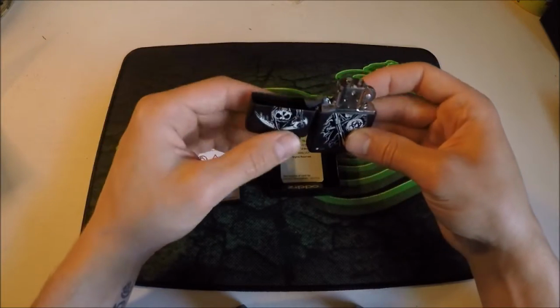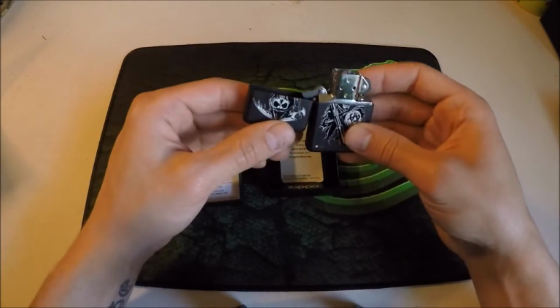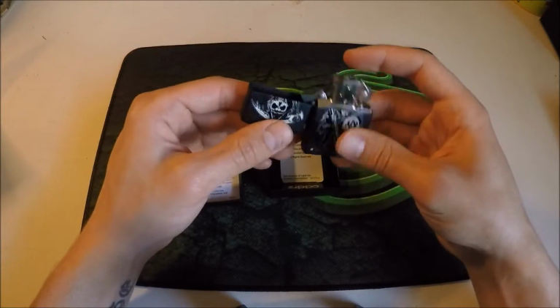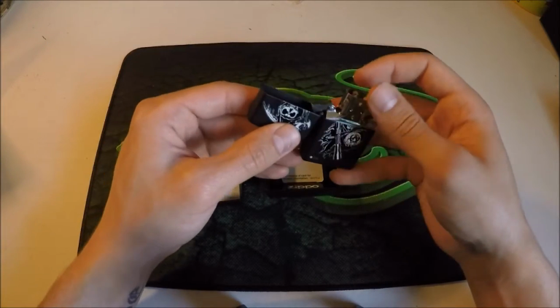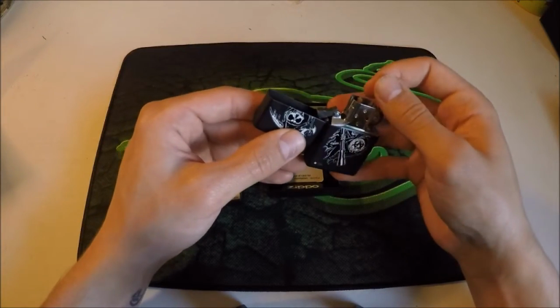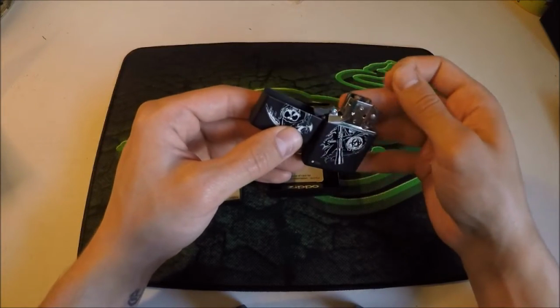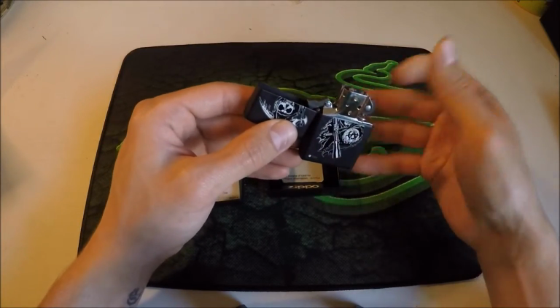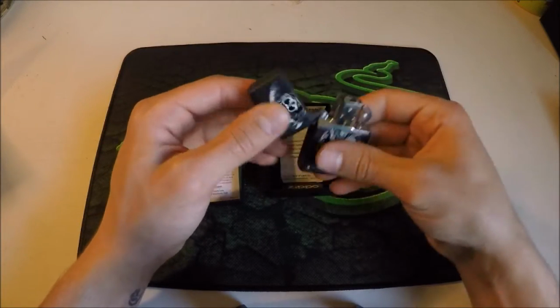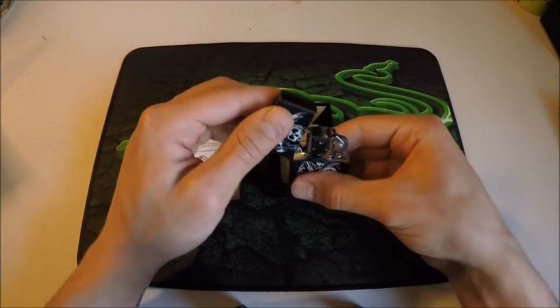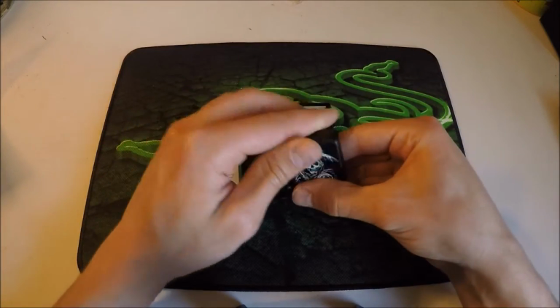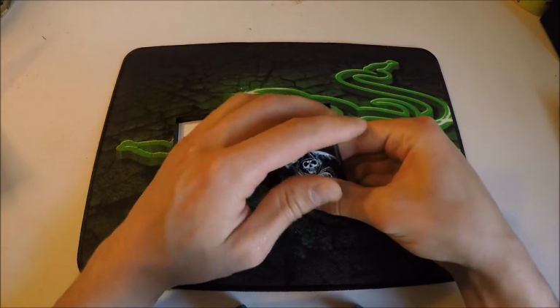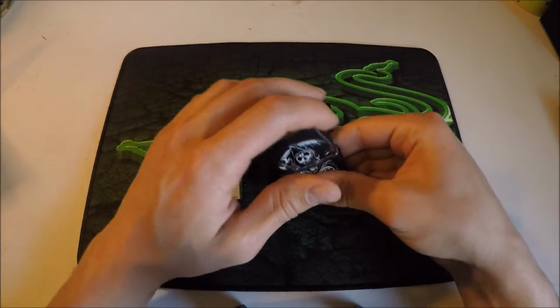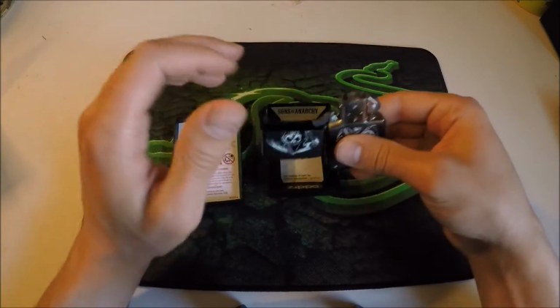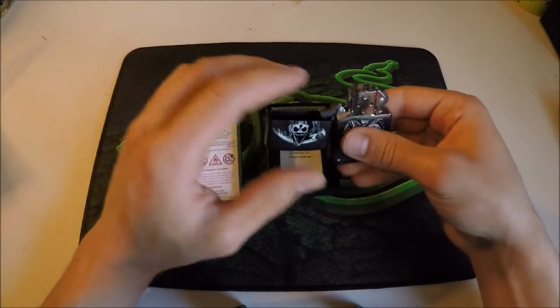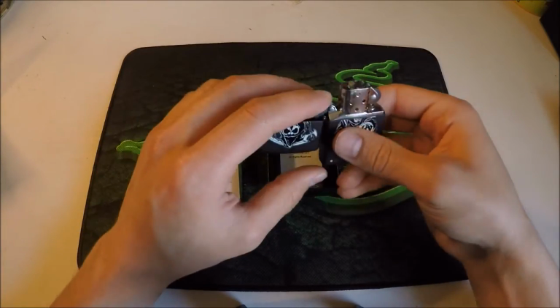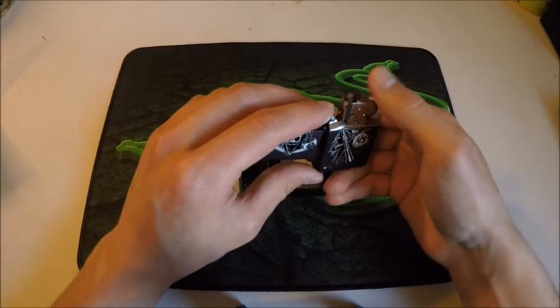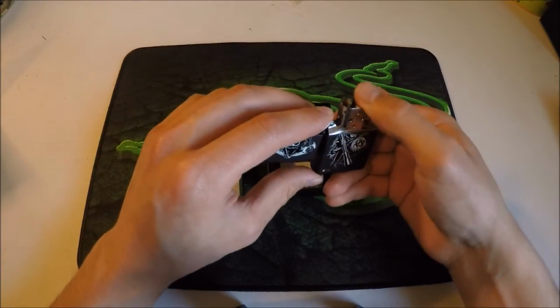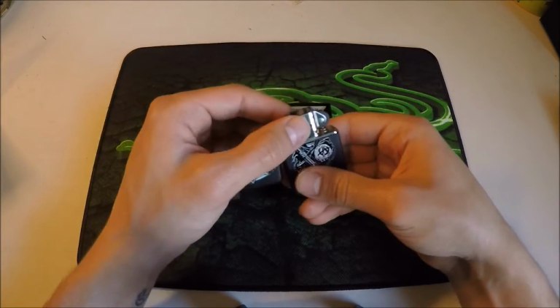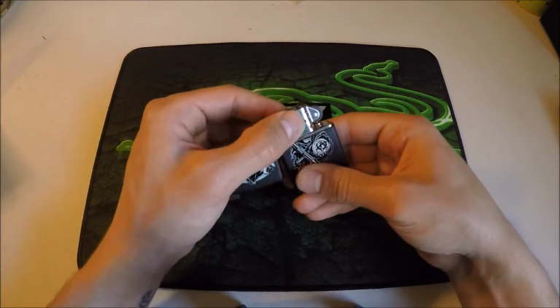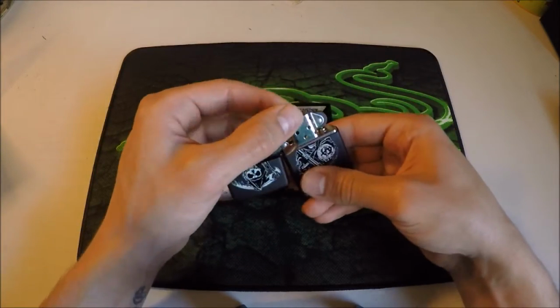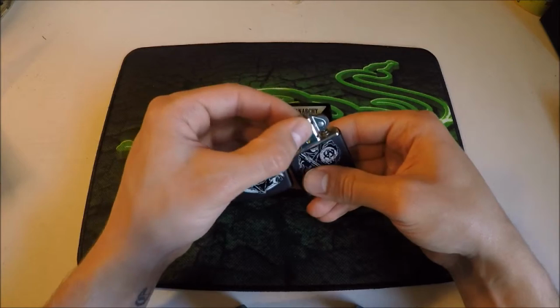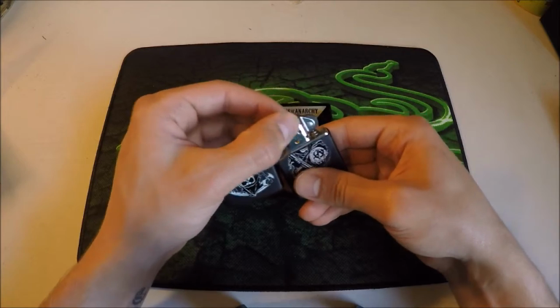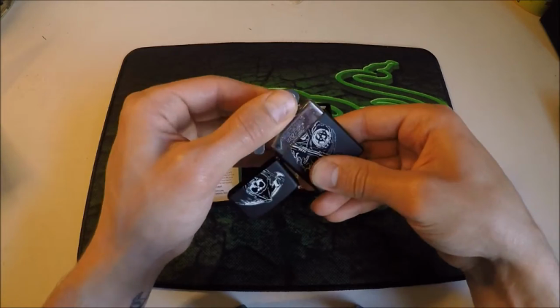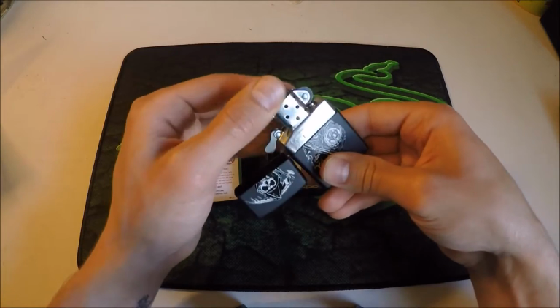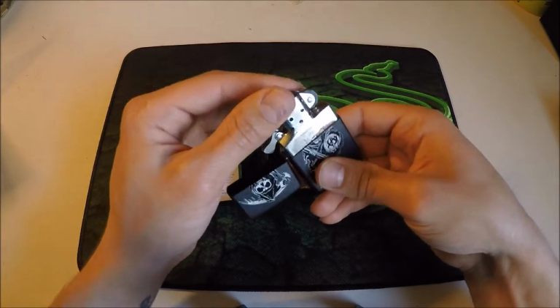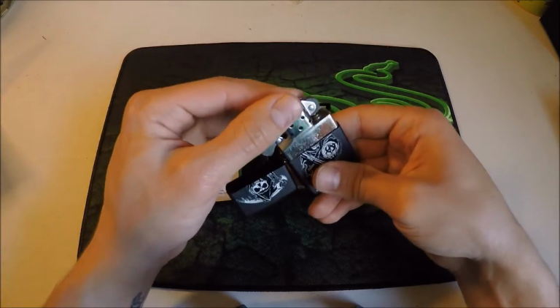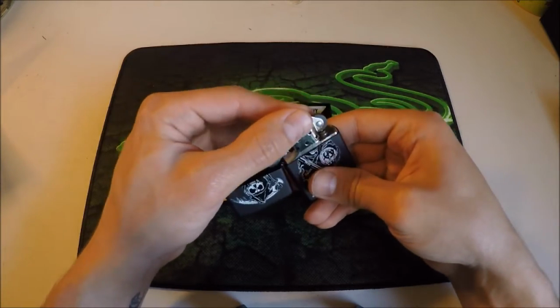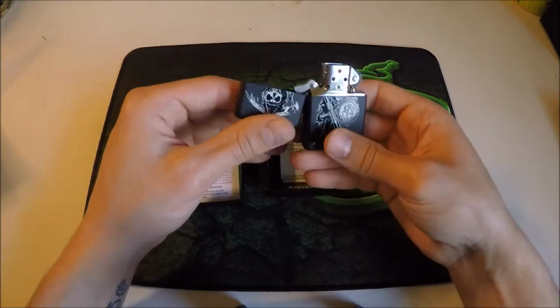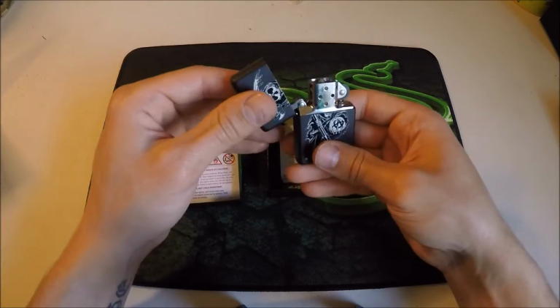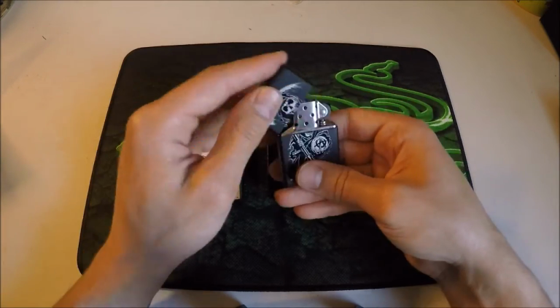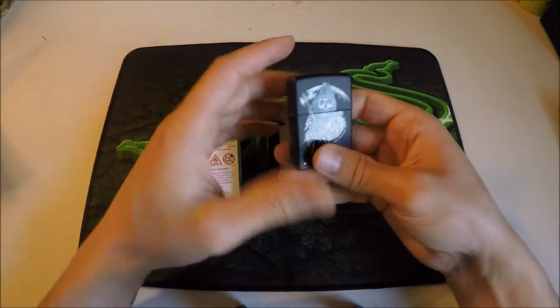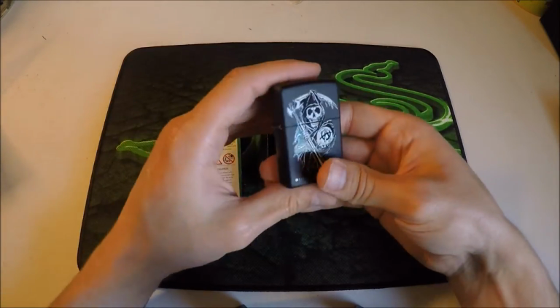The hinge is quite nice — that solid click. It doesn't move around; it's nice and tight in the casing.